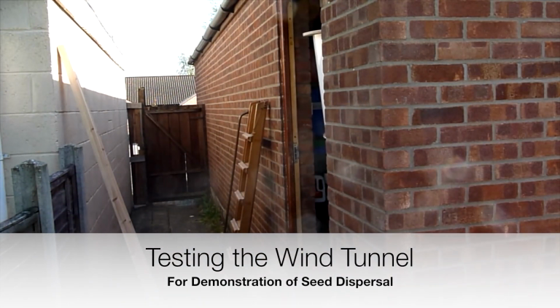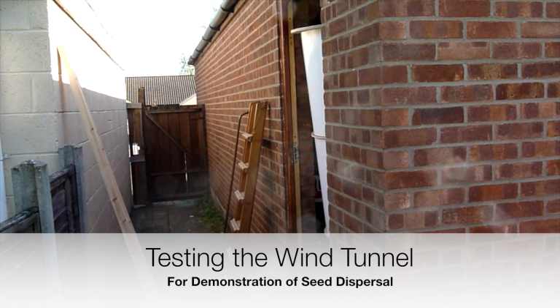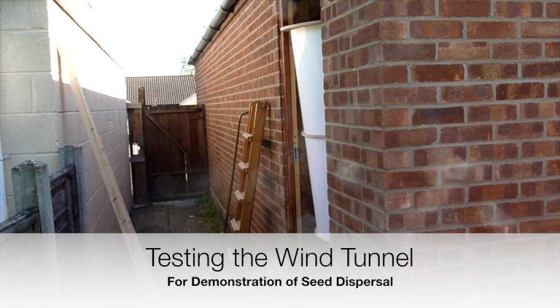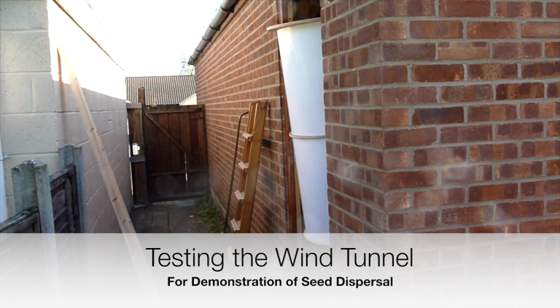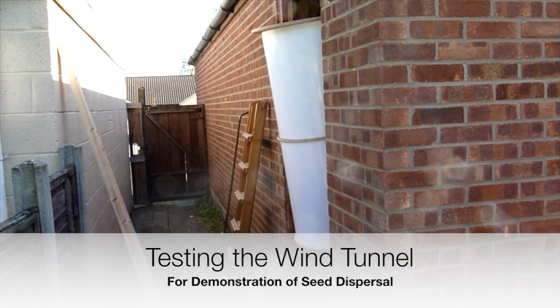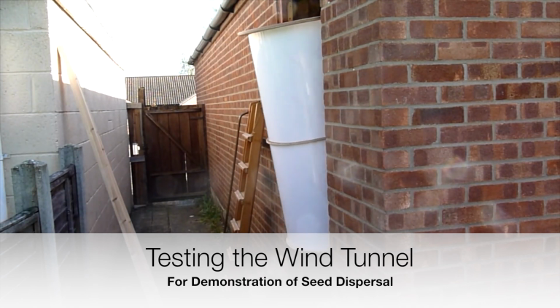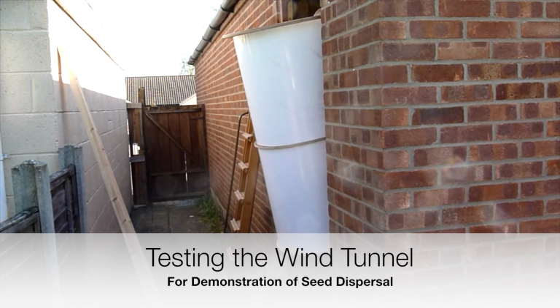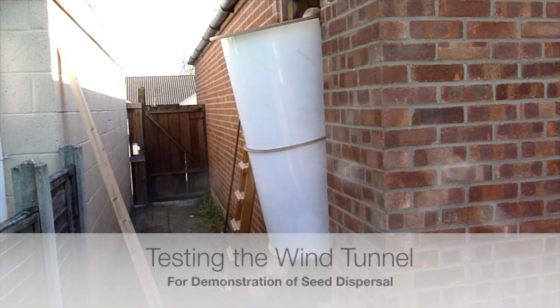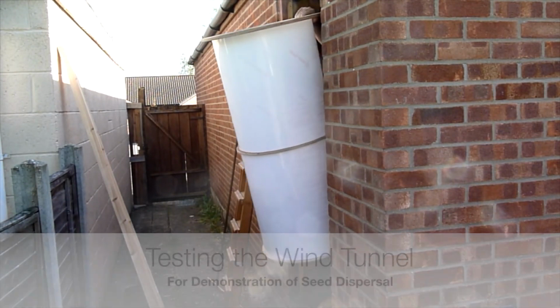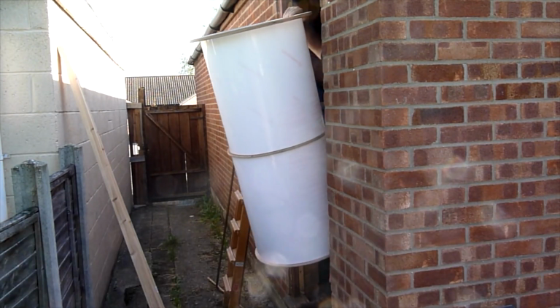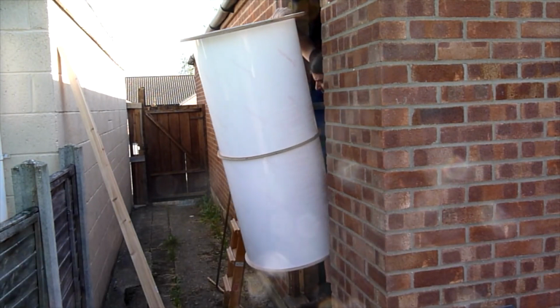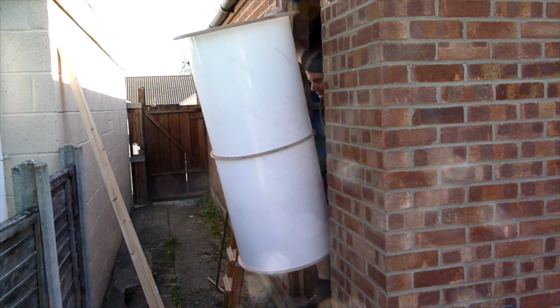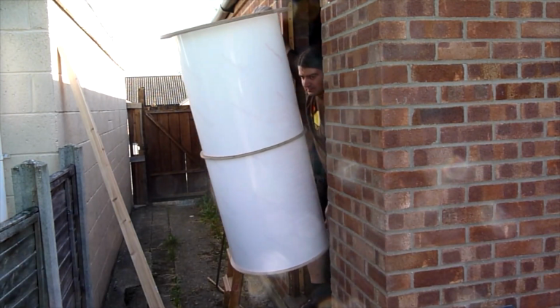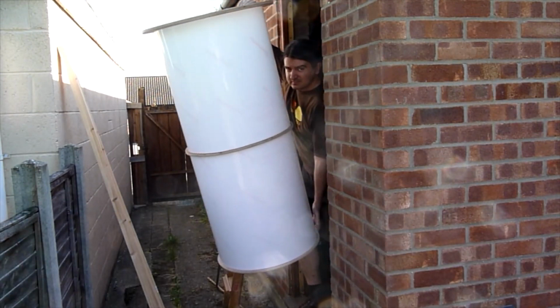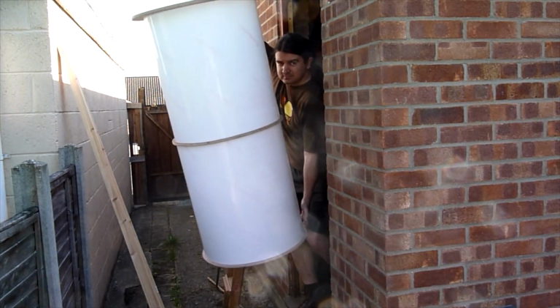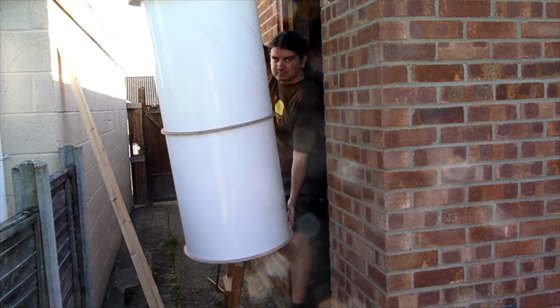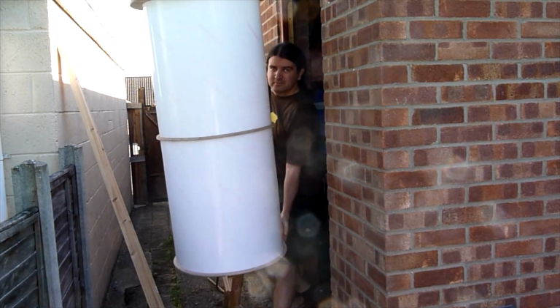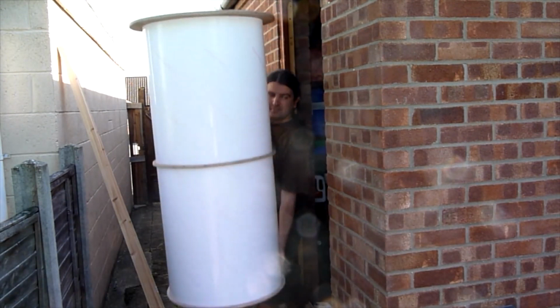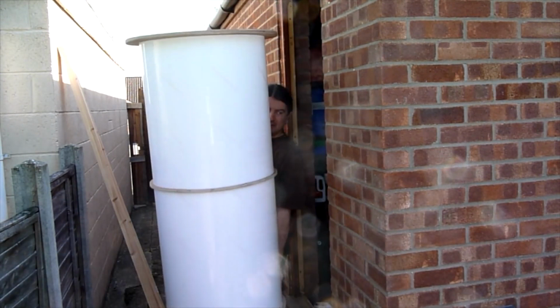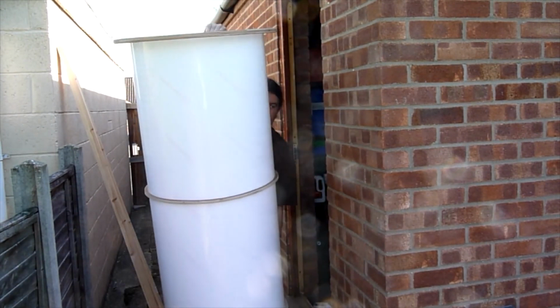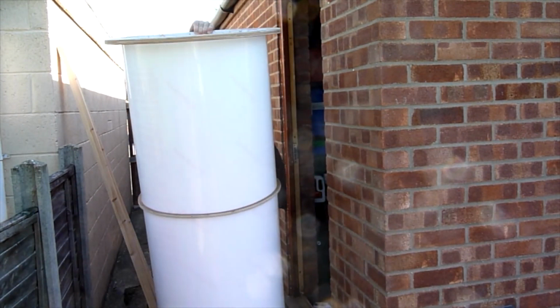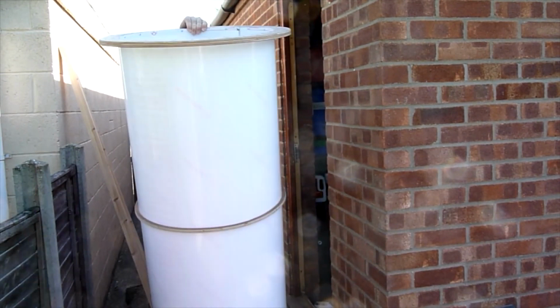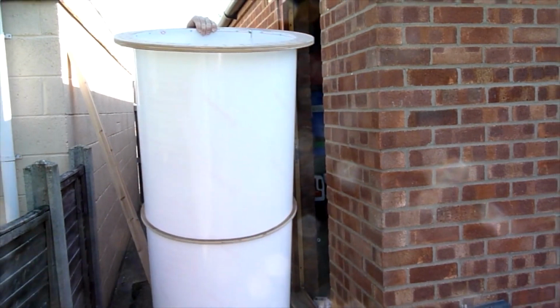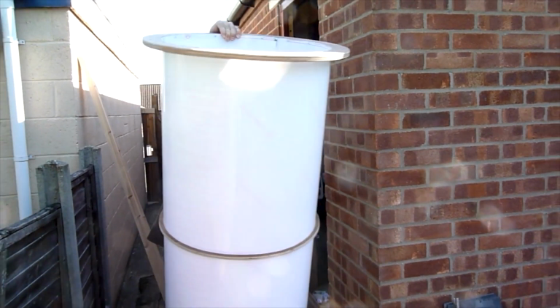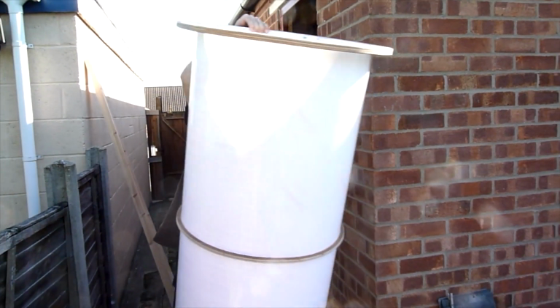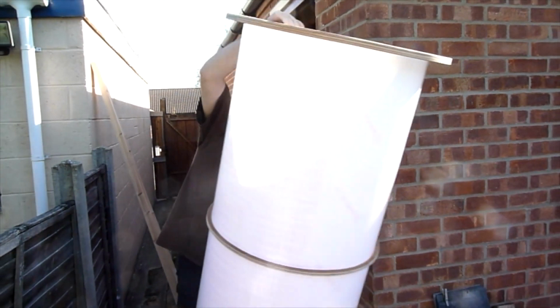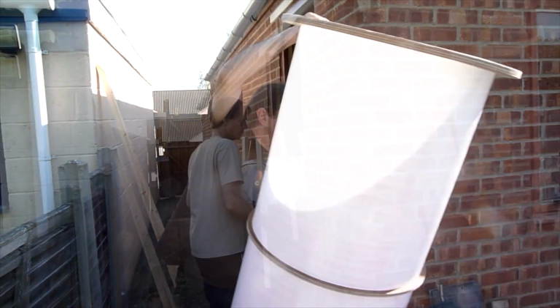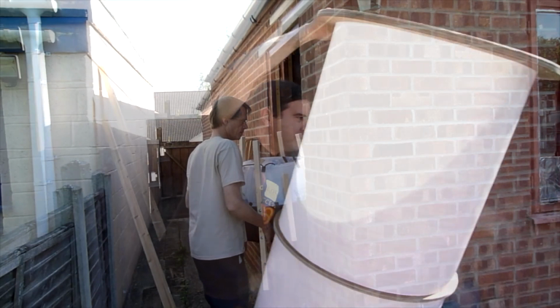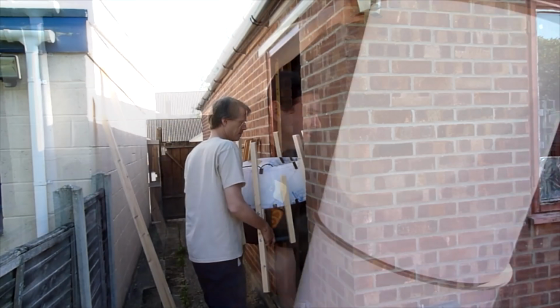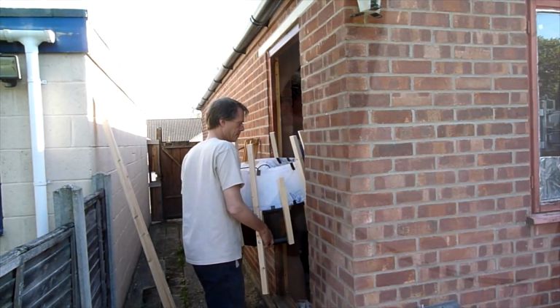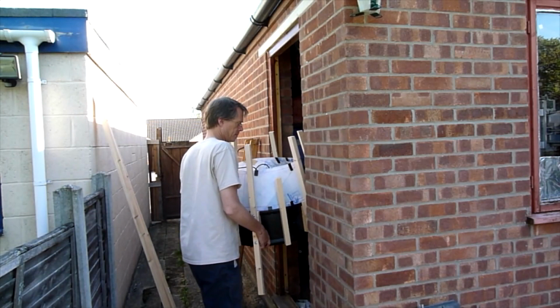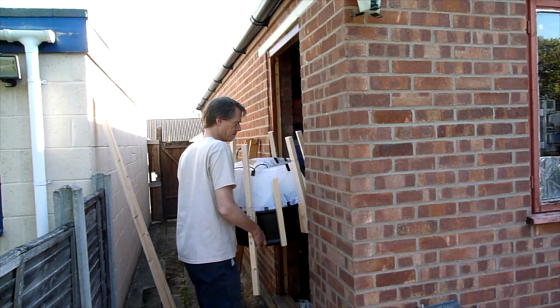Our first exhibit was the wind tube, and it's based on one developed at the Exploratorium in San Francisco.